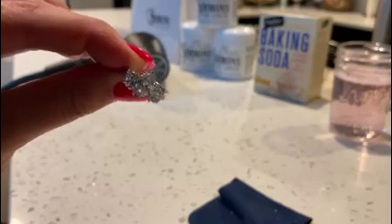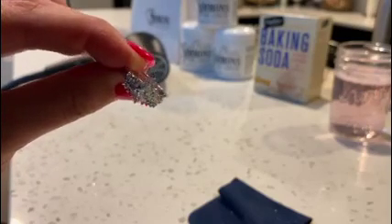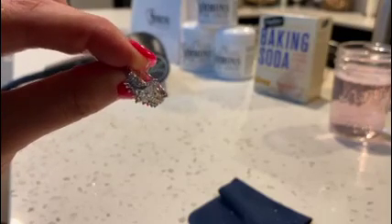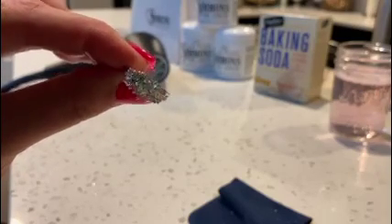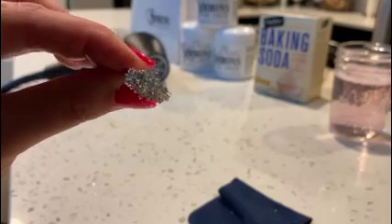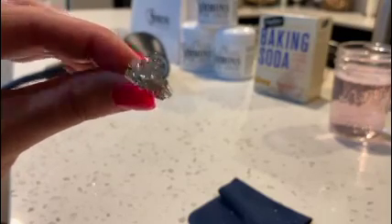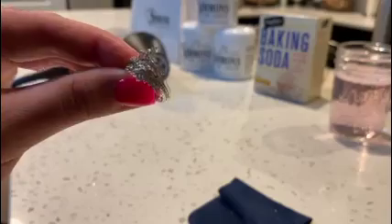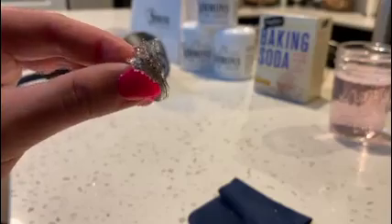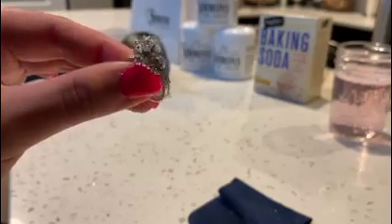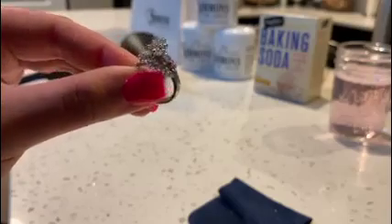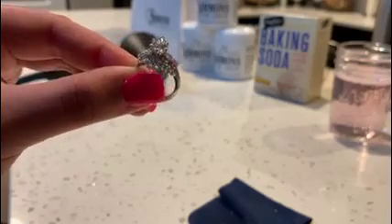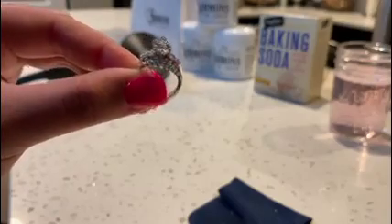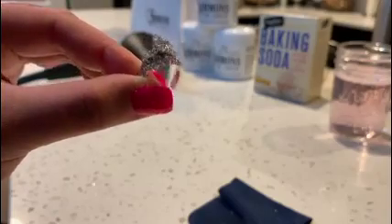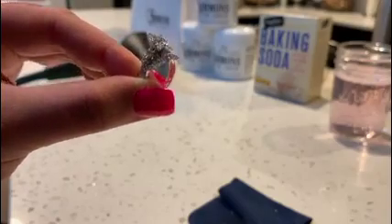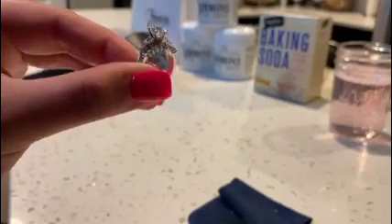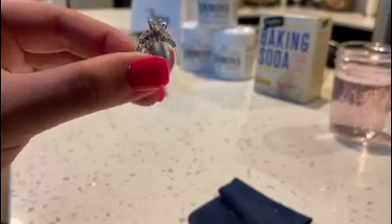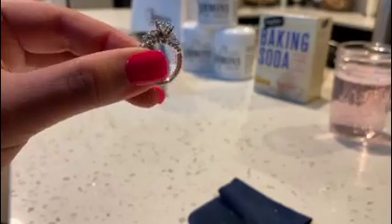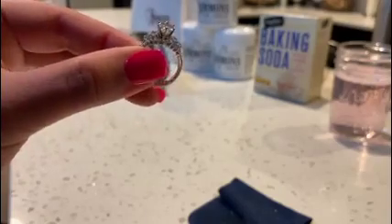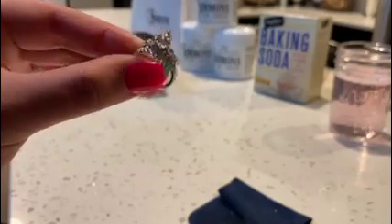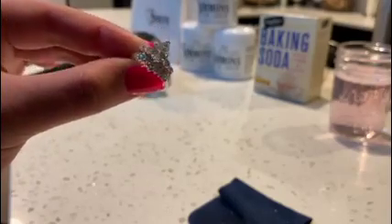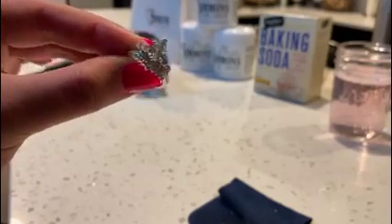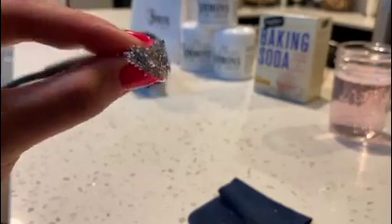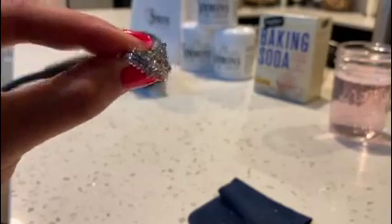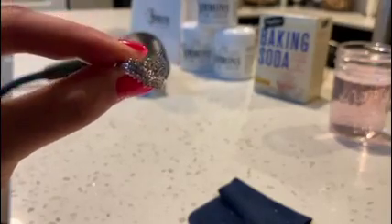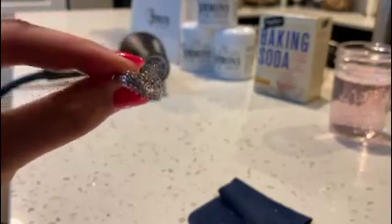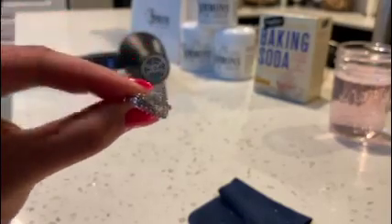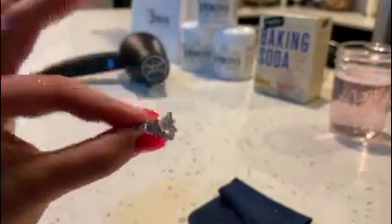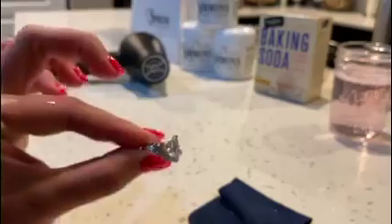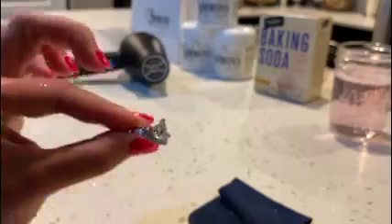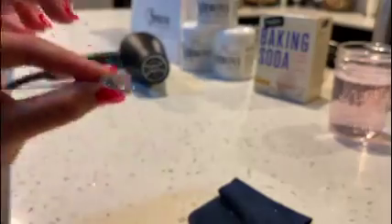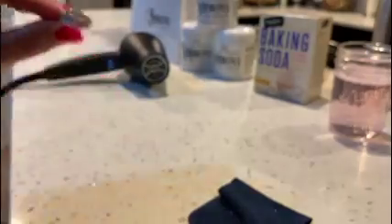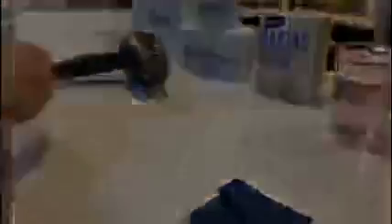After rinsing off all the baking soda — look at how beautiful that is — rinse it under hot water and get all that baking soda off. Next, you'll want to use the hair dryer.